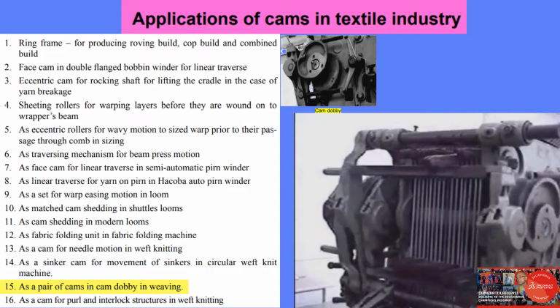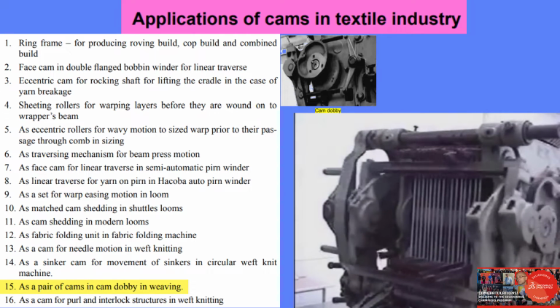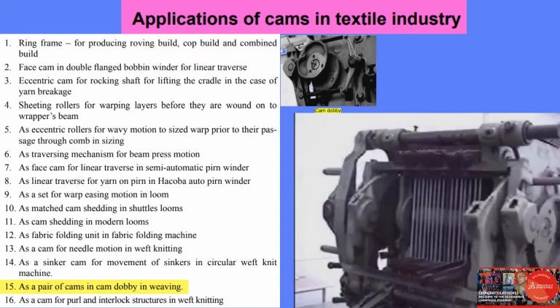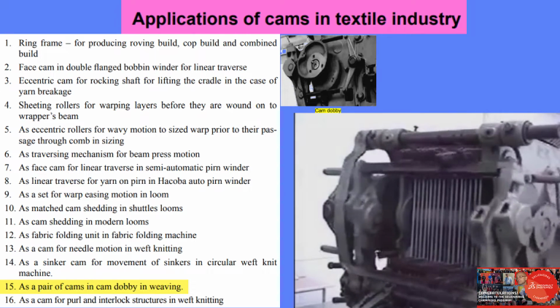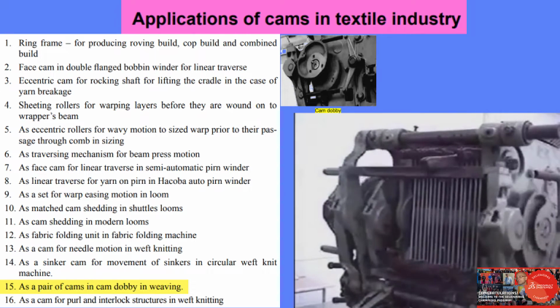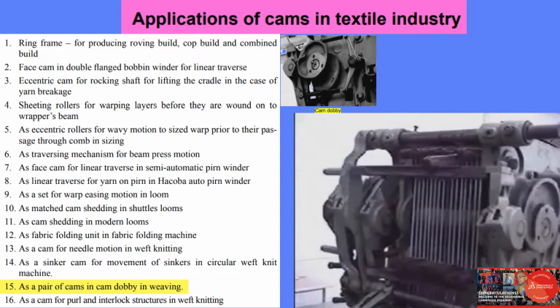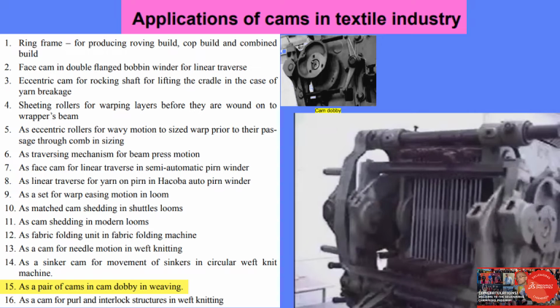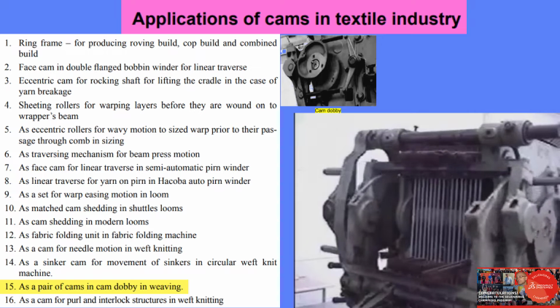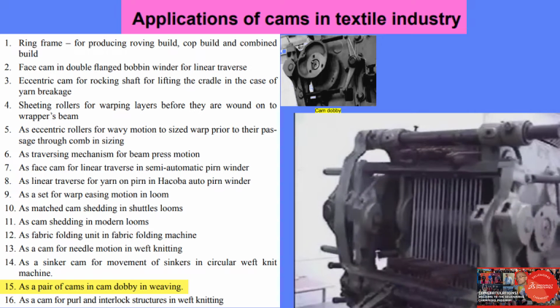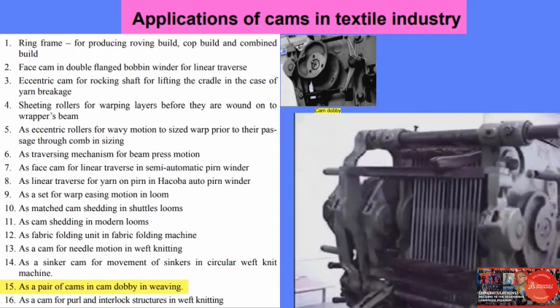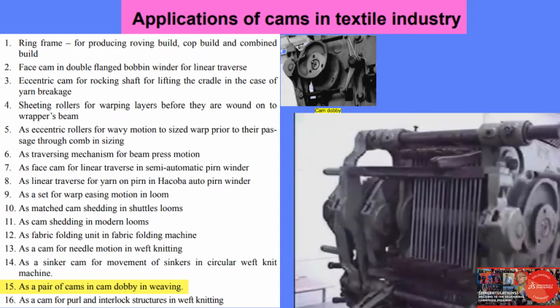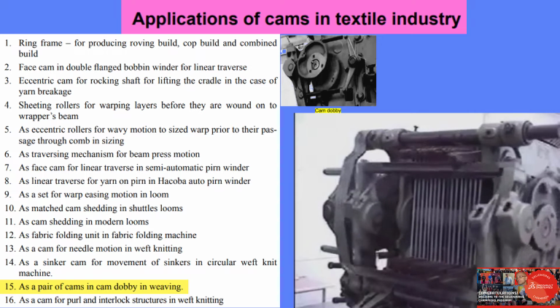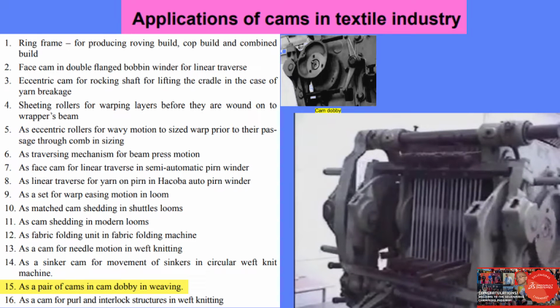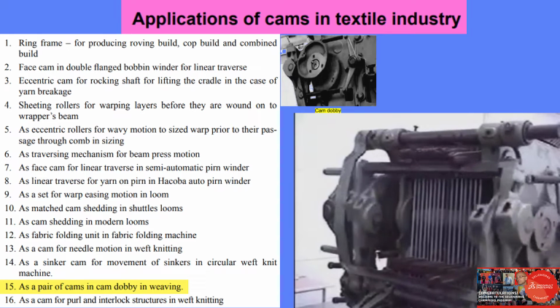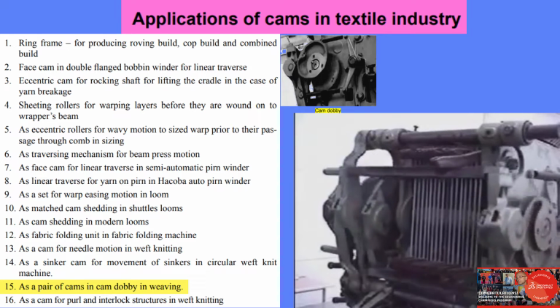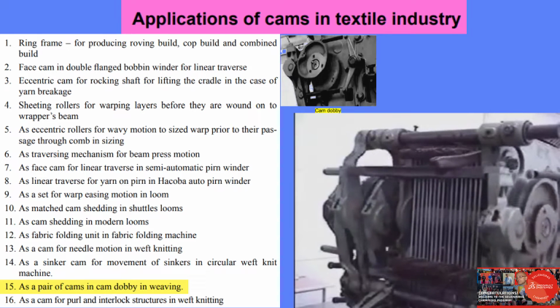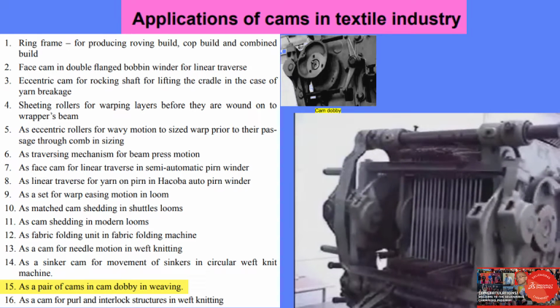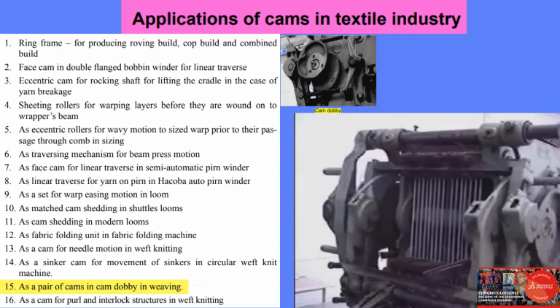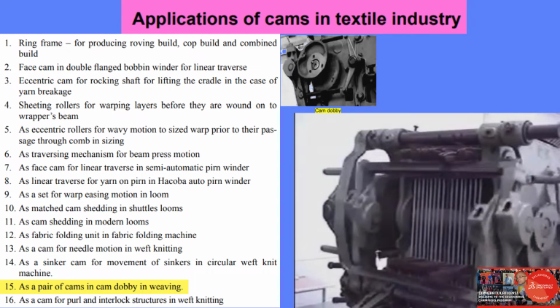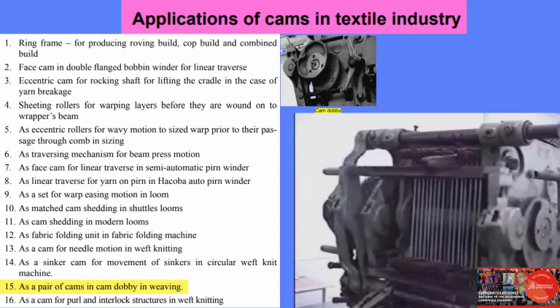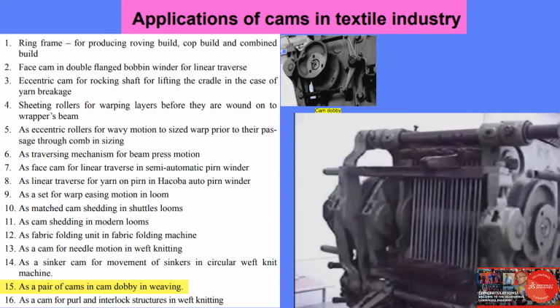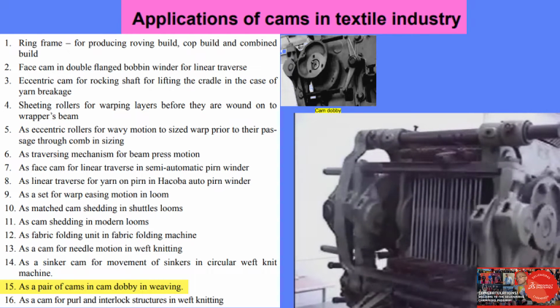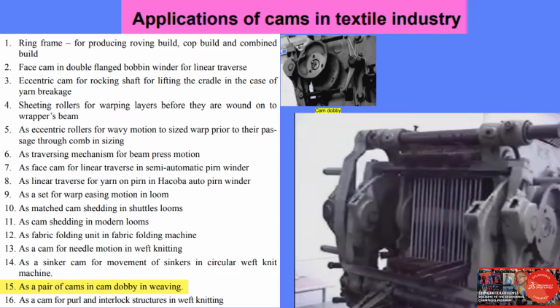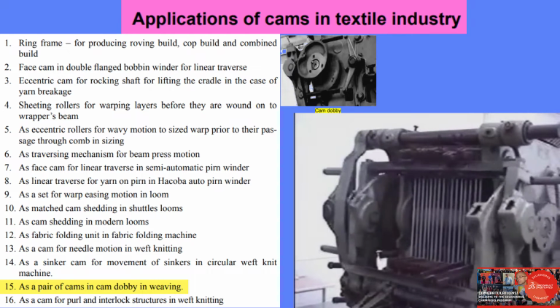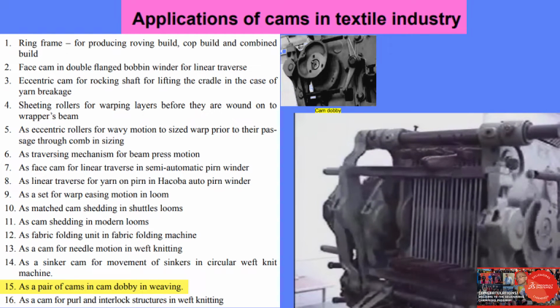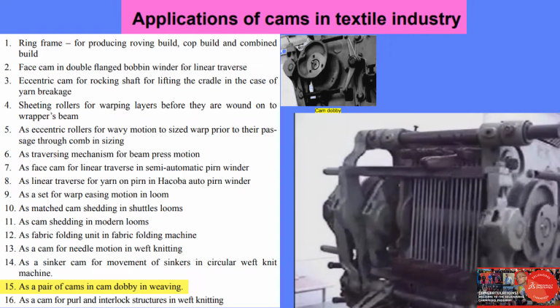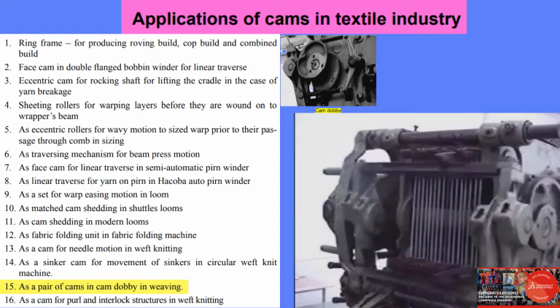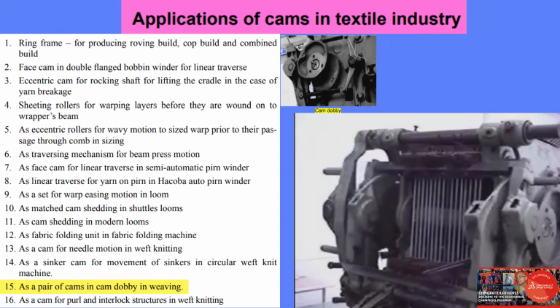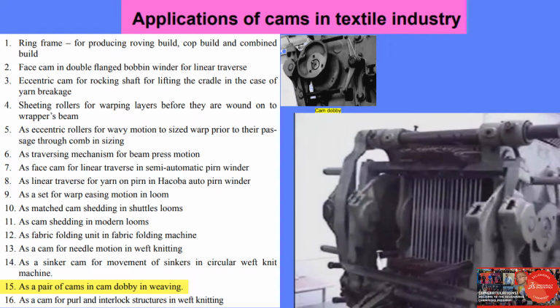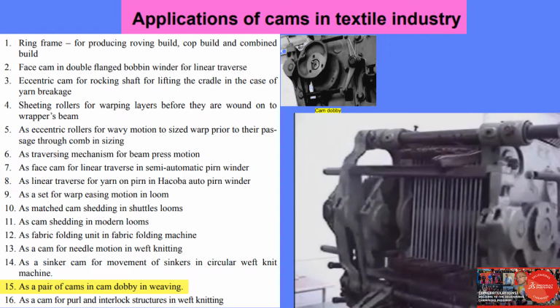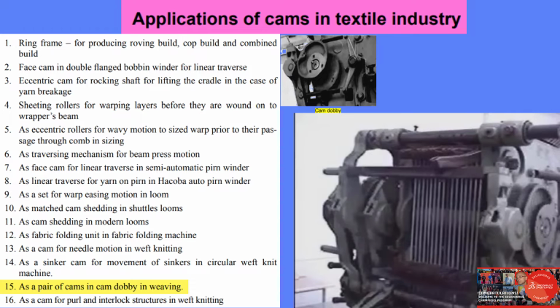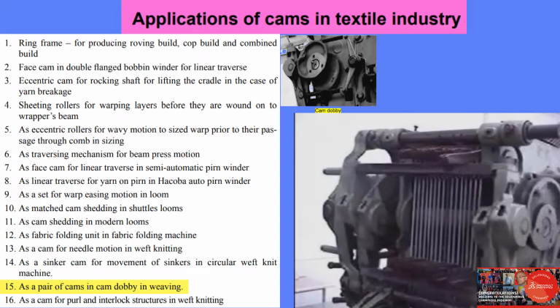Again, we can see here the complete view of the action of the cams, knives, springs, and the pulling of the selected hooks.